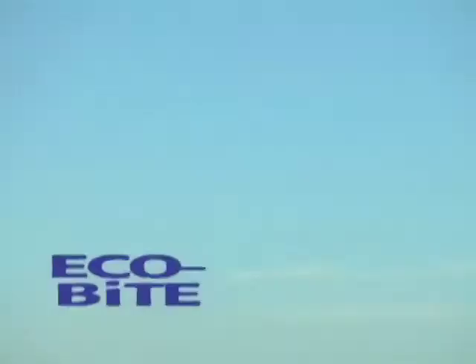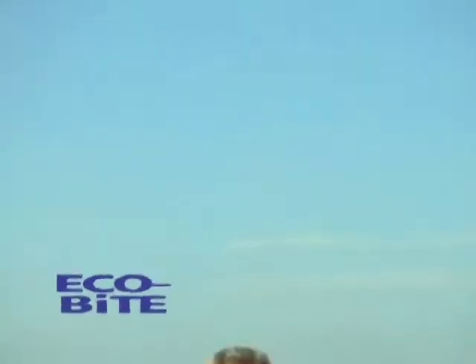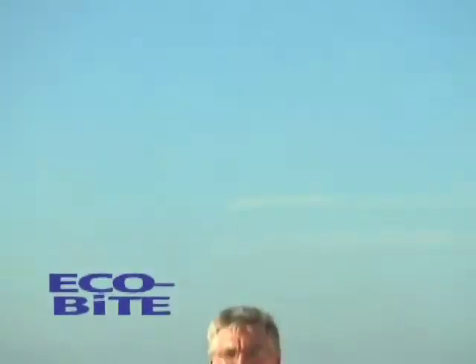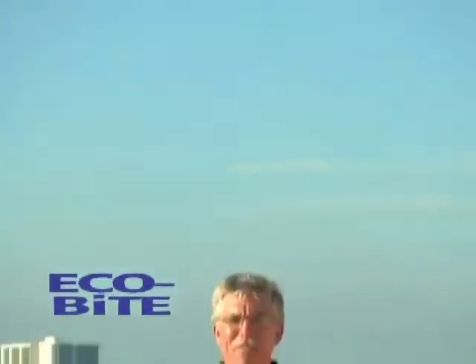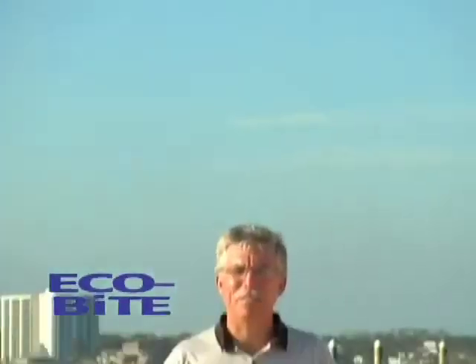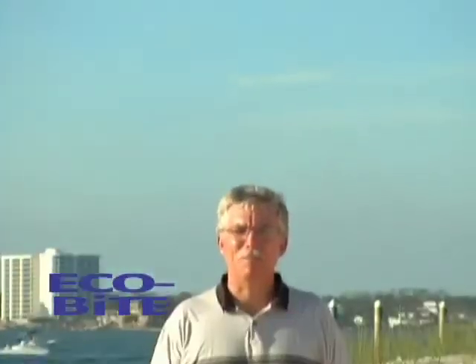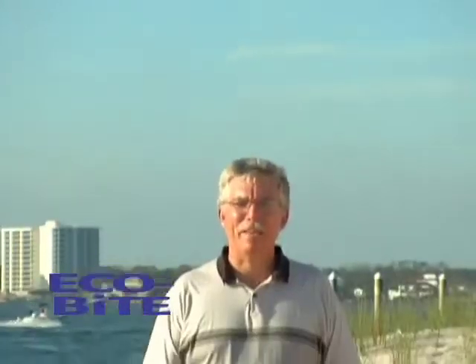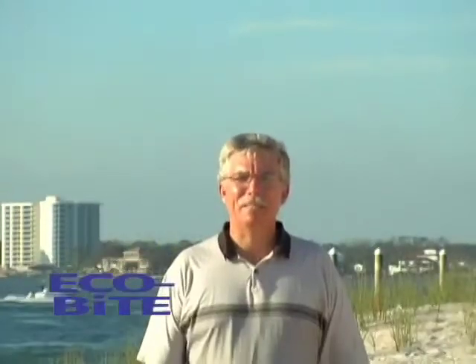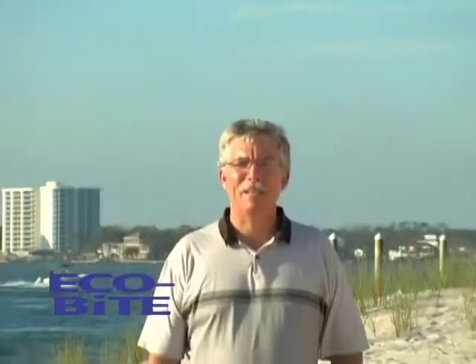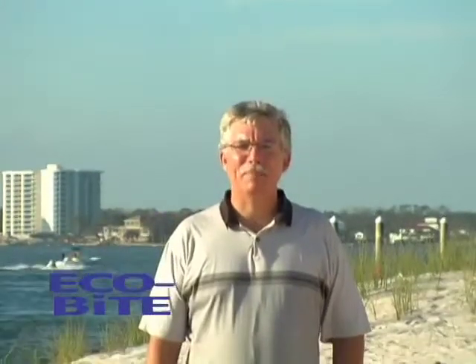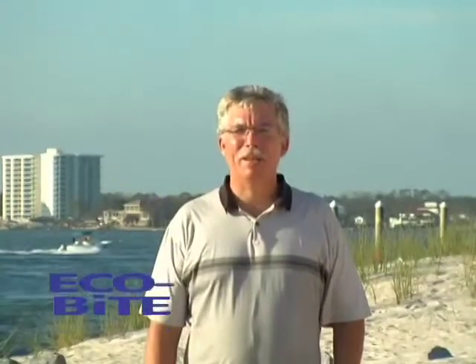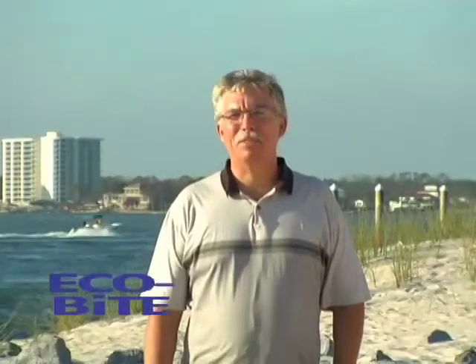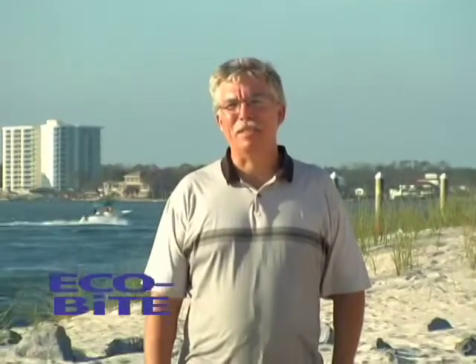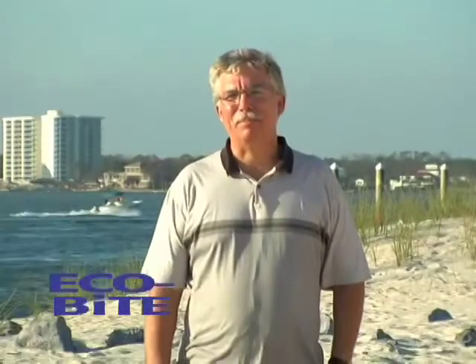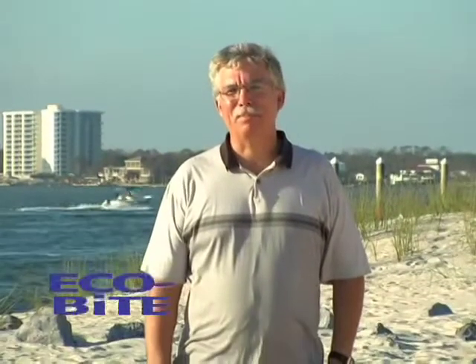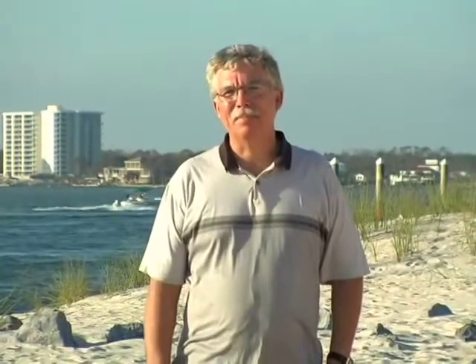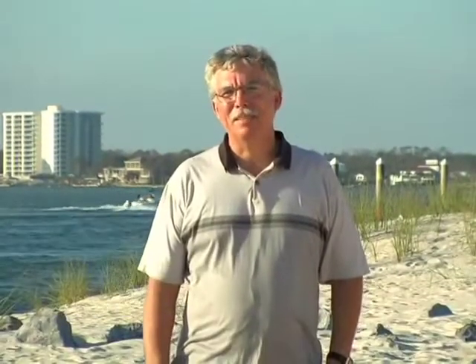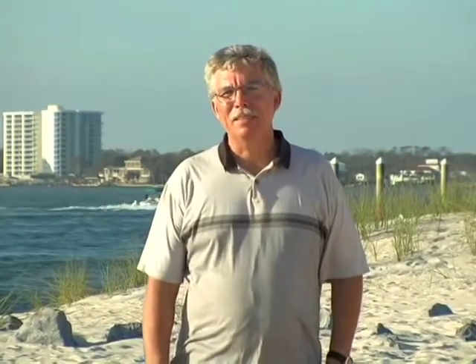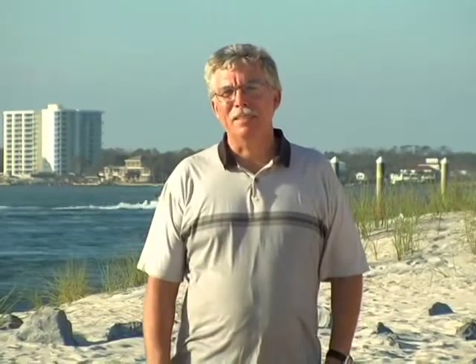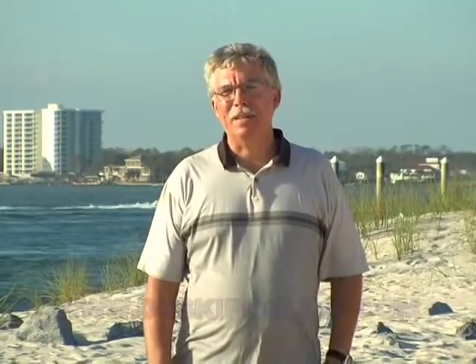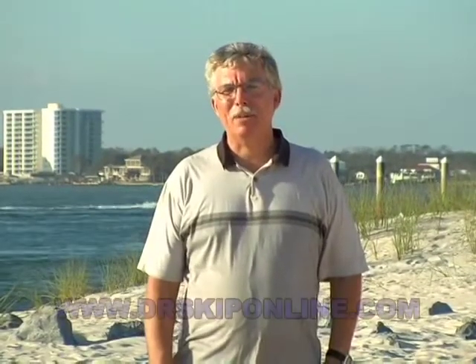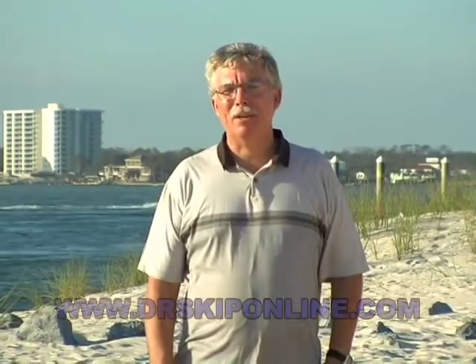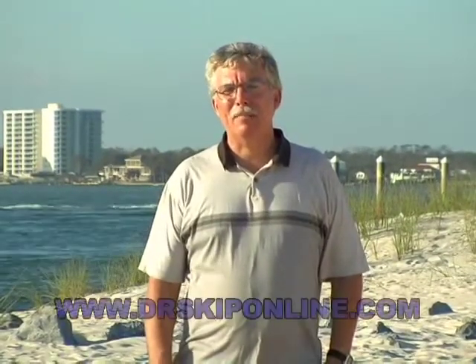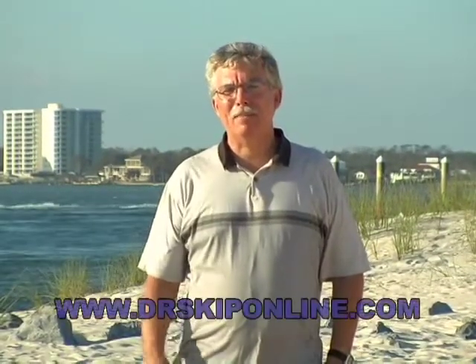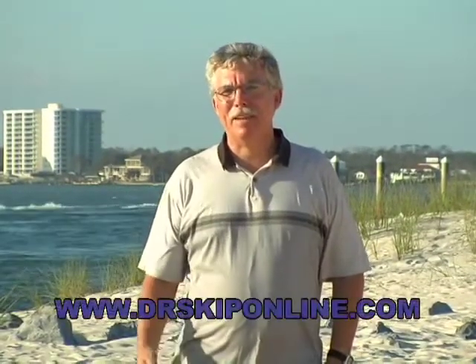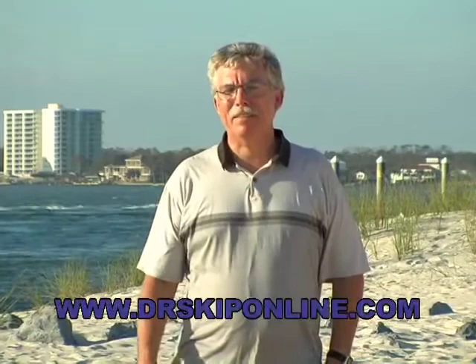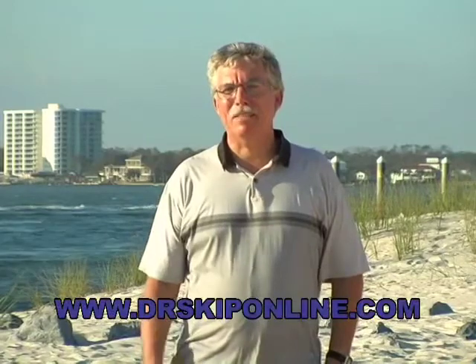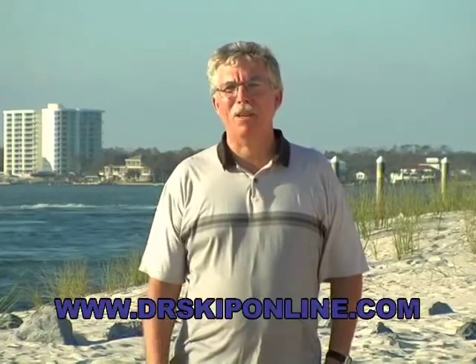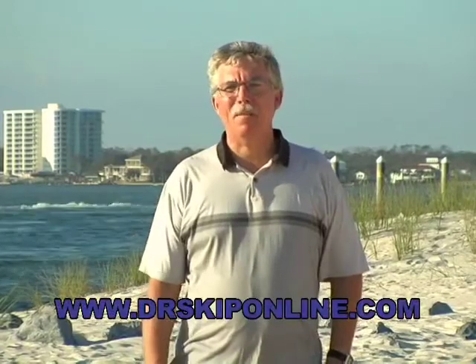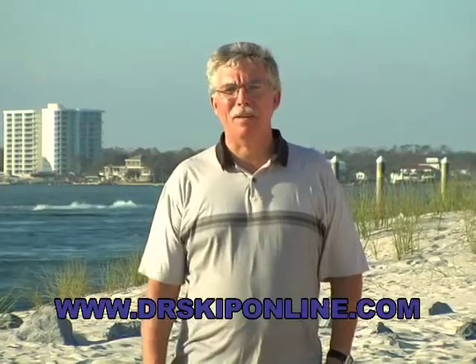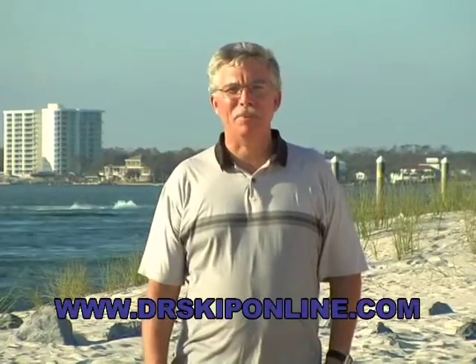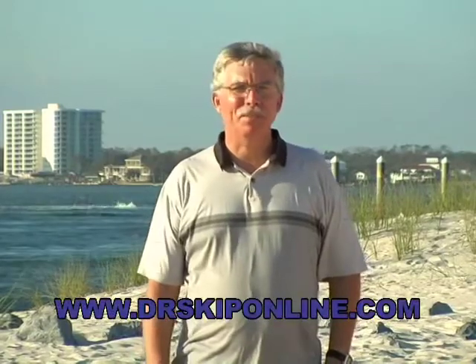Hi, this is EcoBytes and I'm Dr. Skip. Today we're going to talk about the fact that it's all in the numbers.